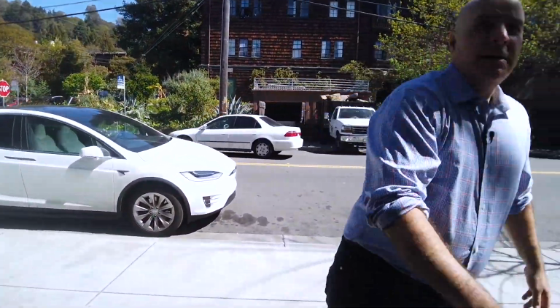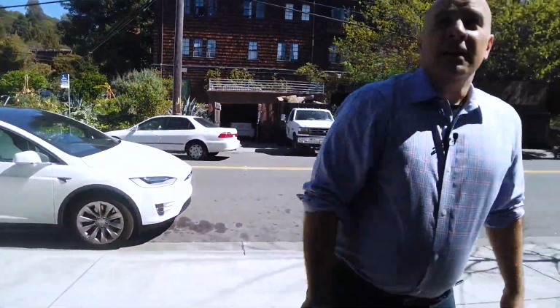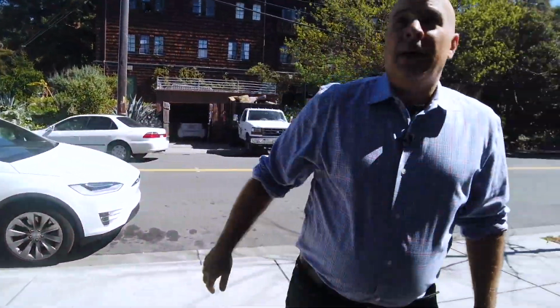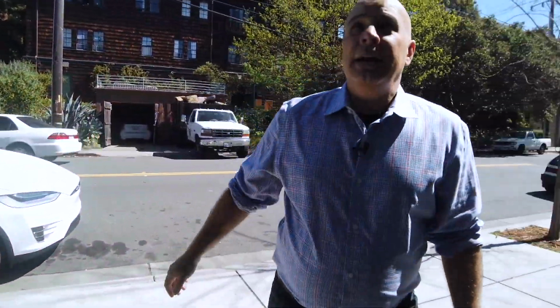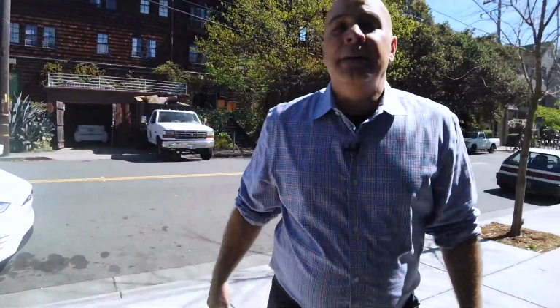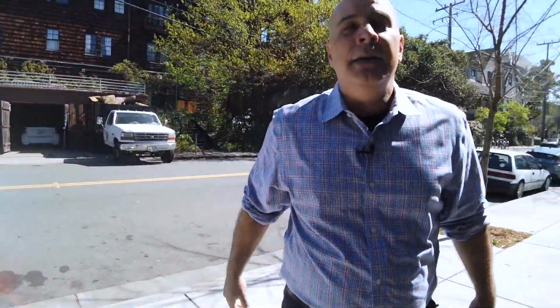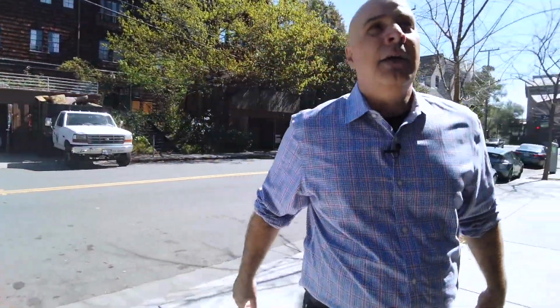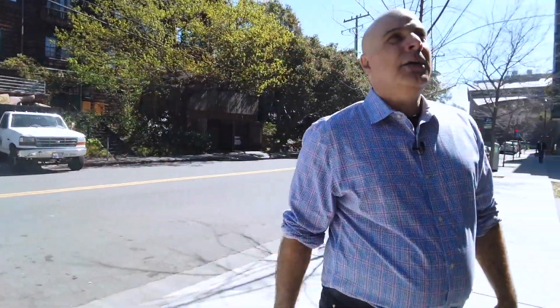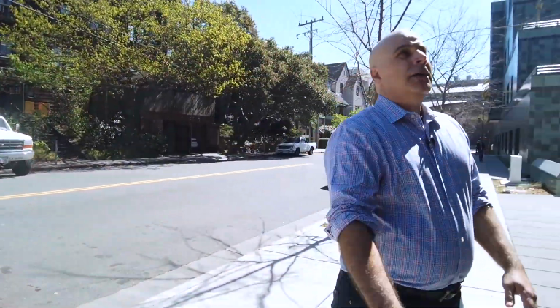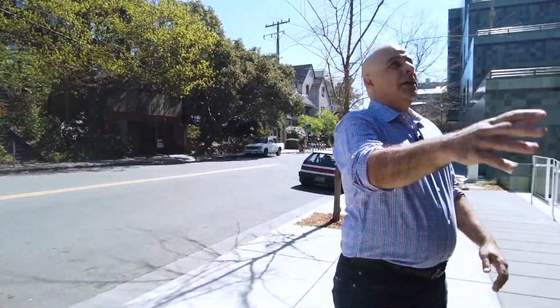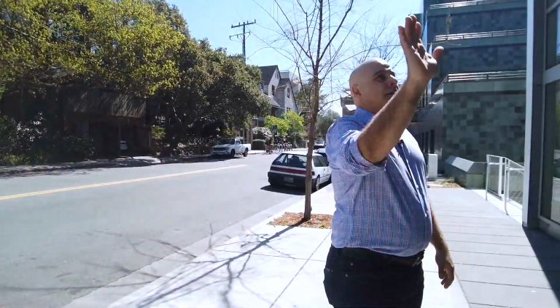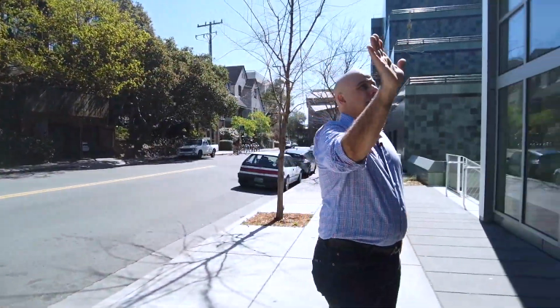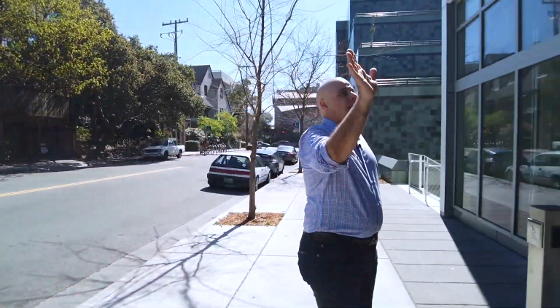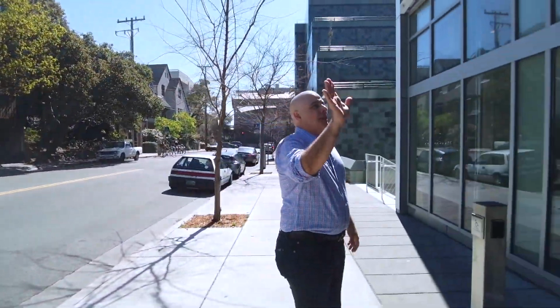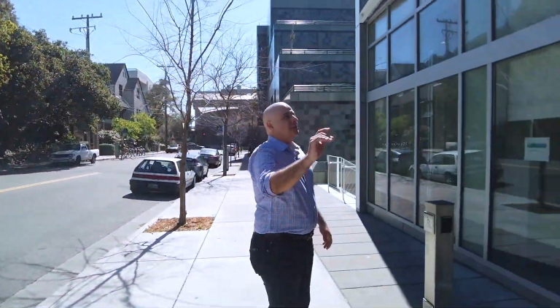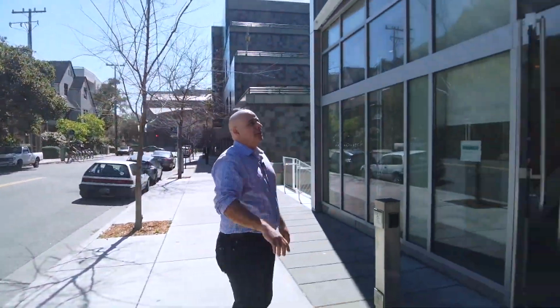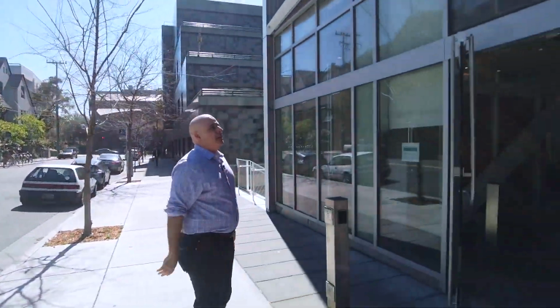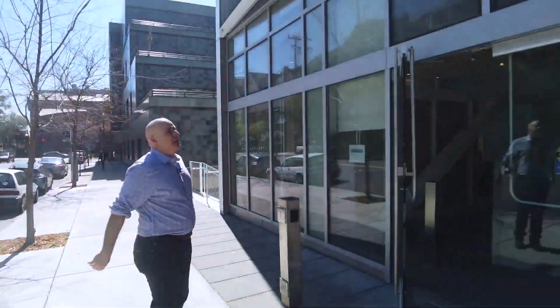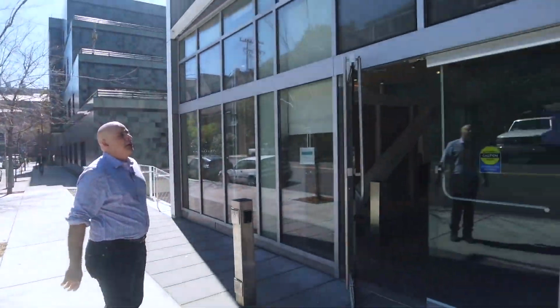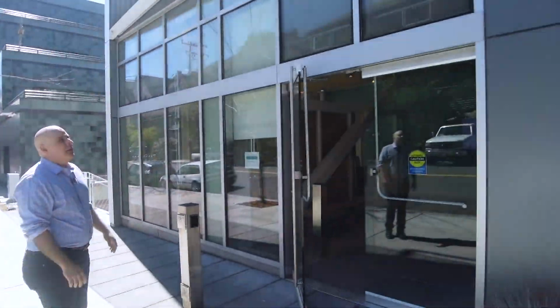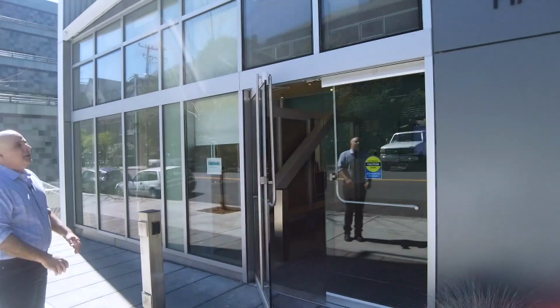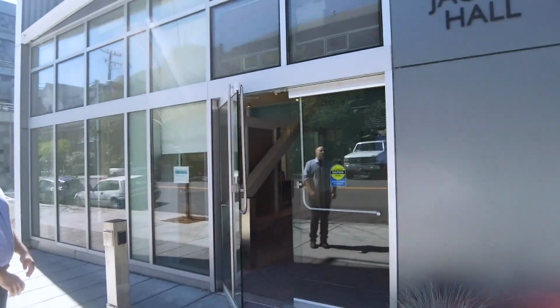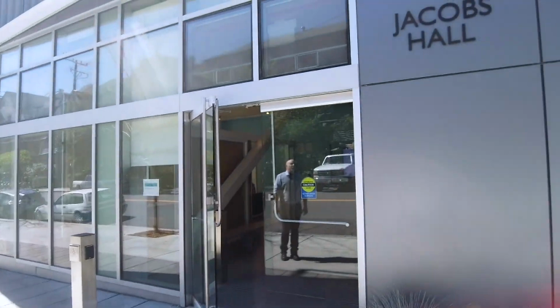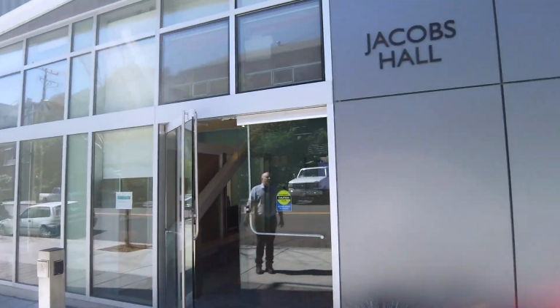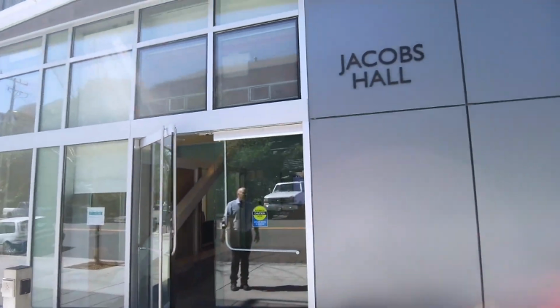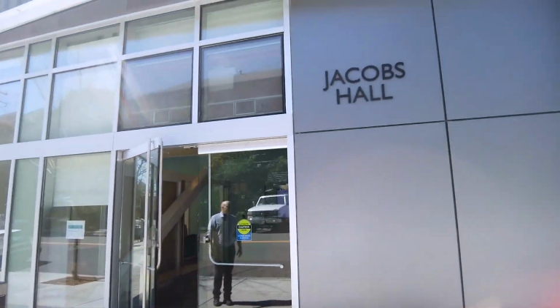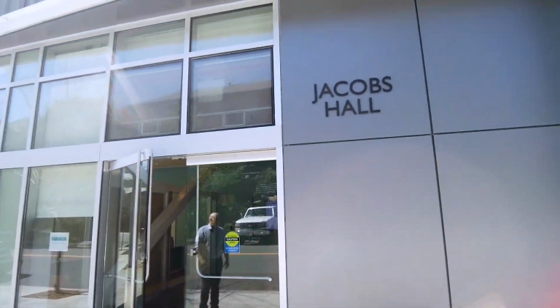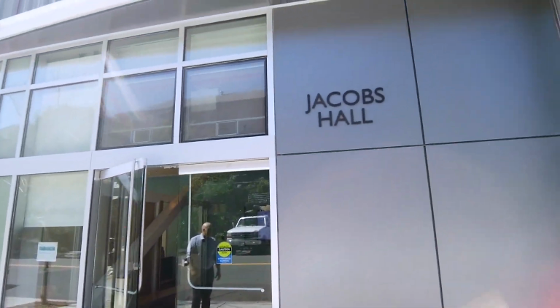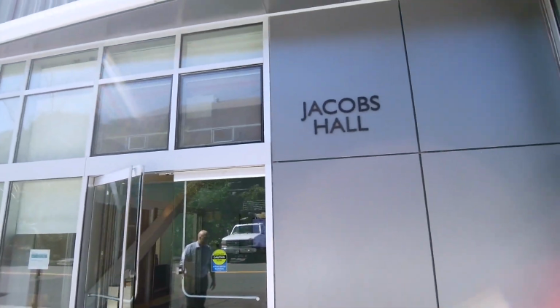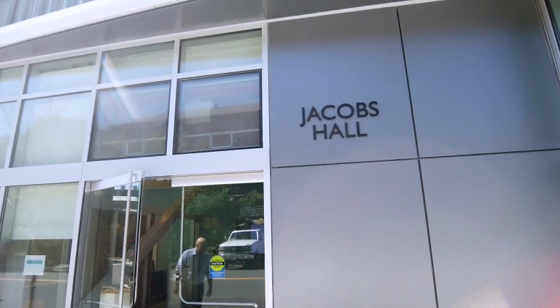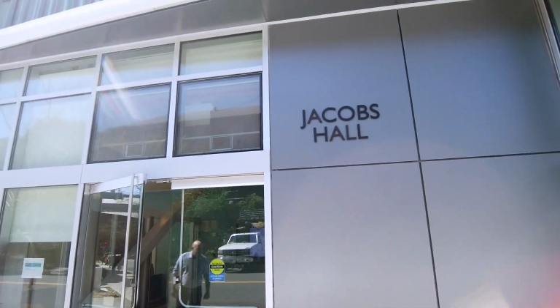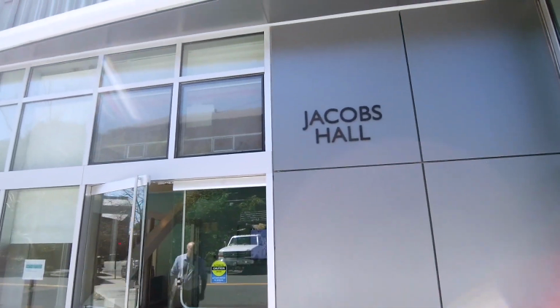Au revoir, Jacobs Hall. We're going to head out to our next adventure.